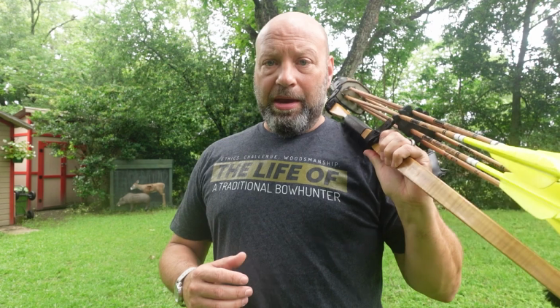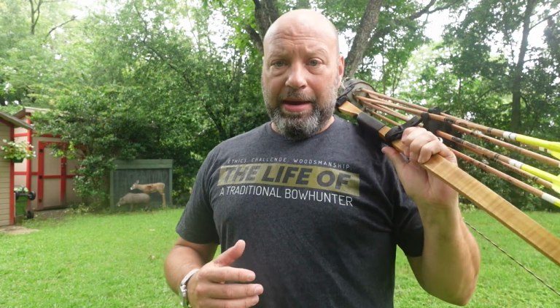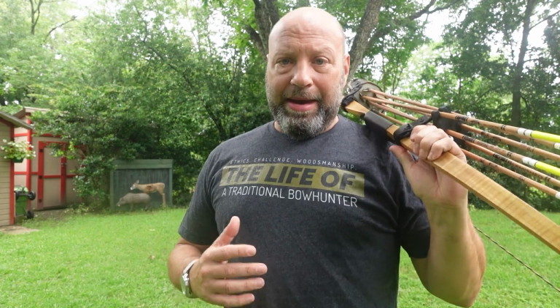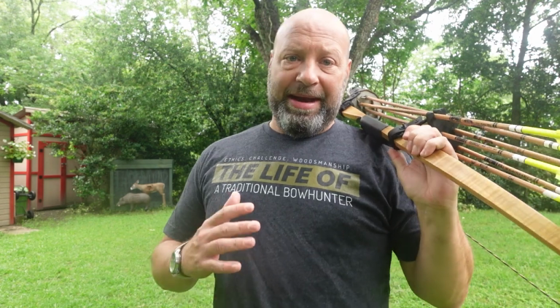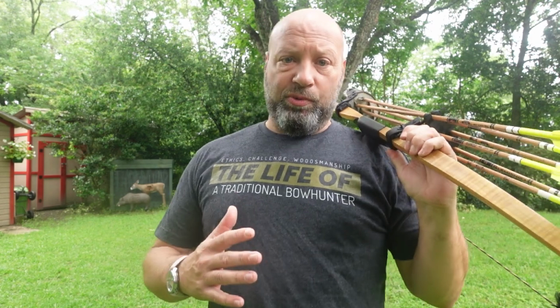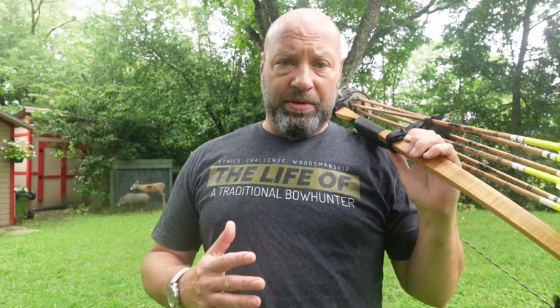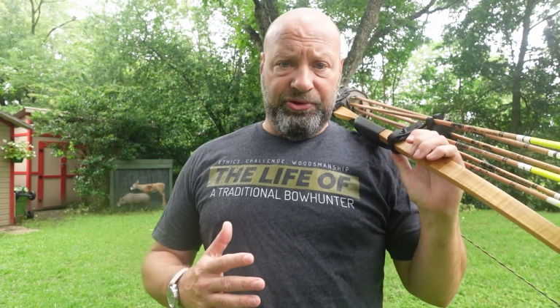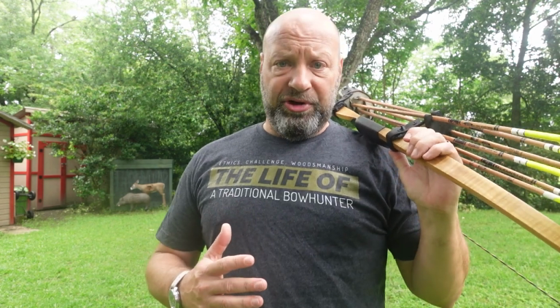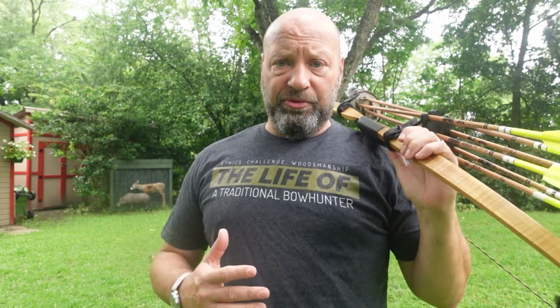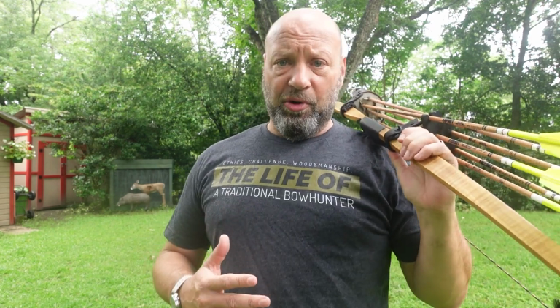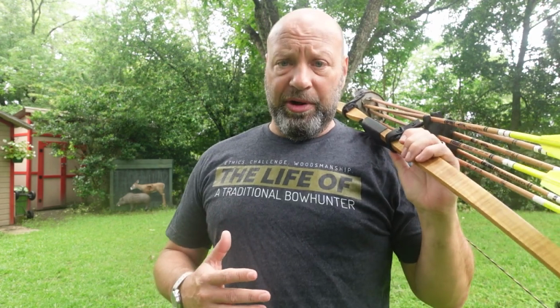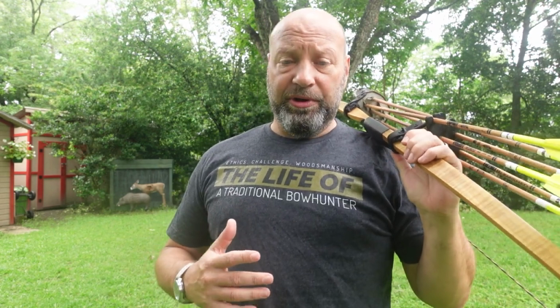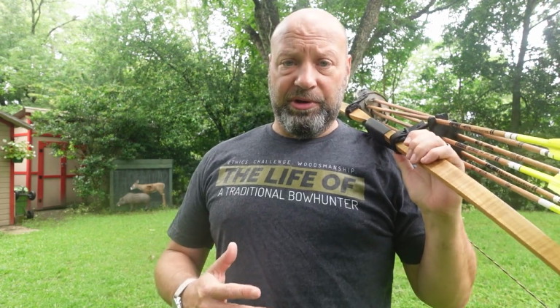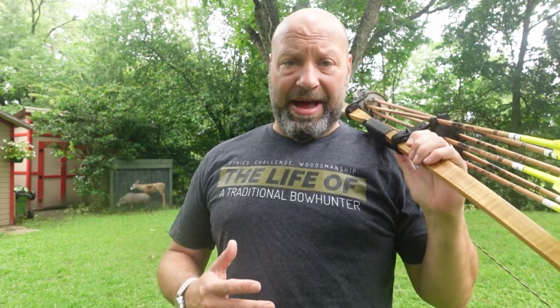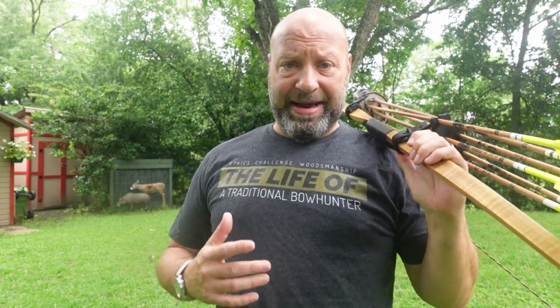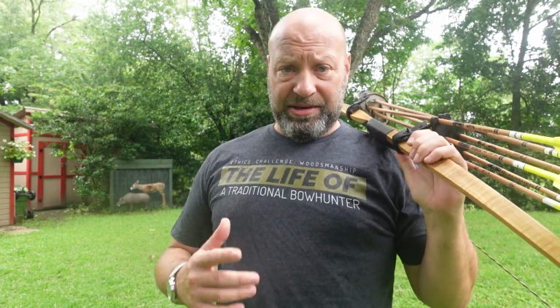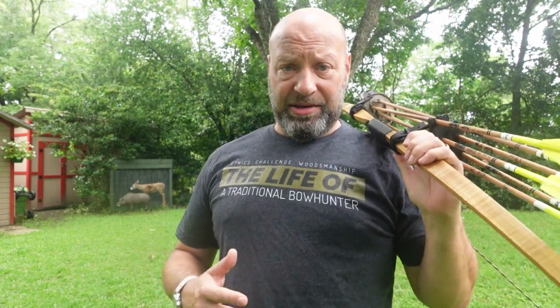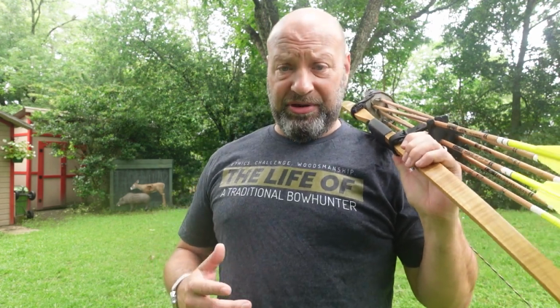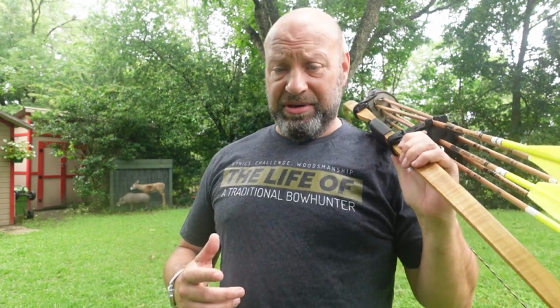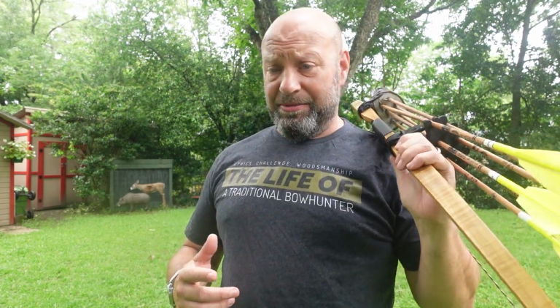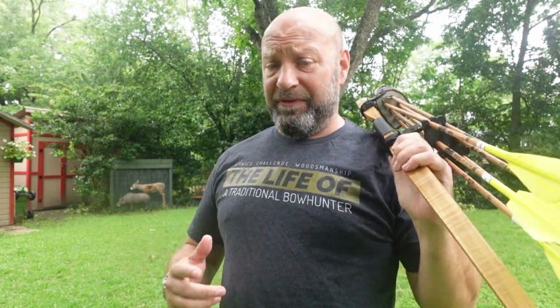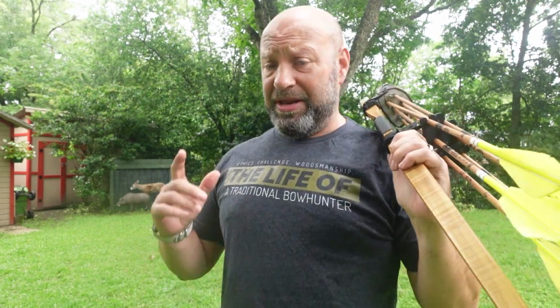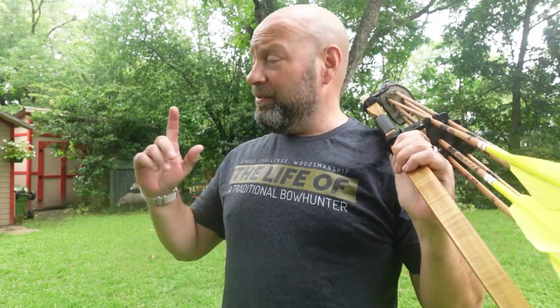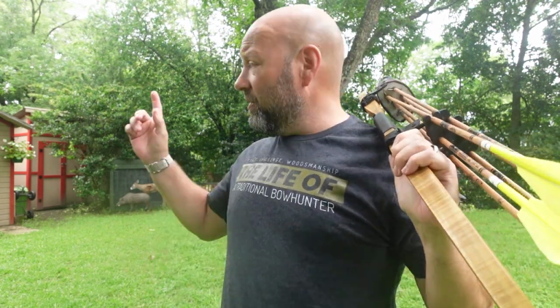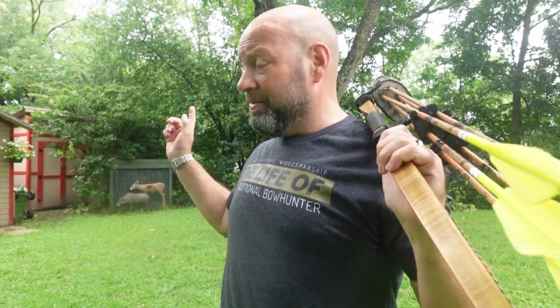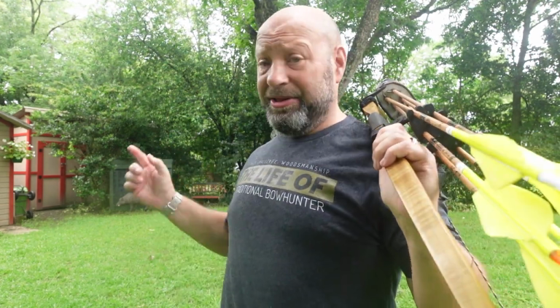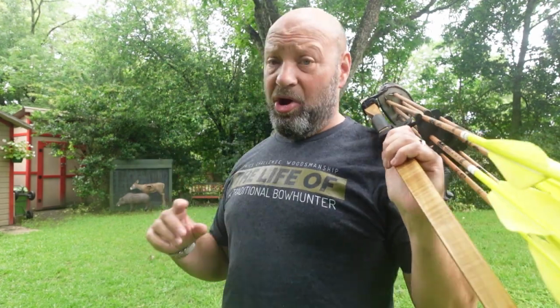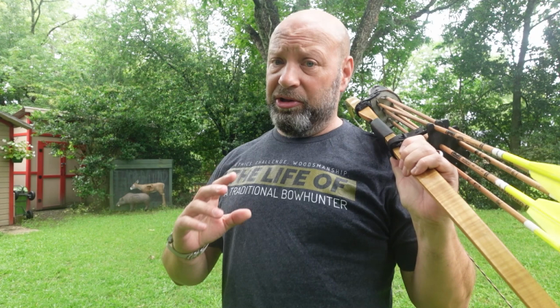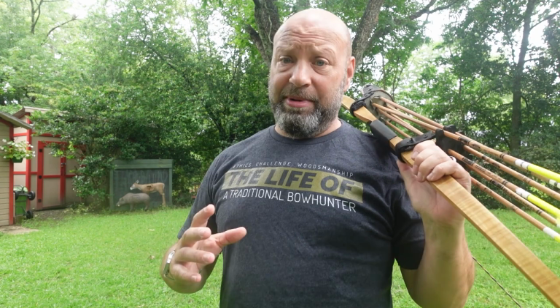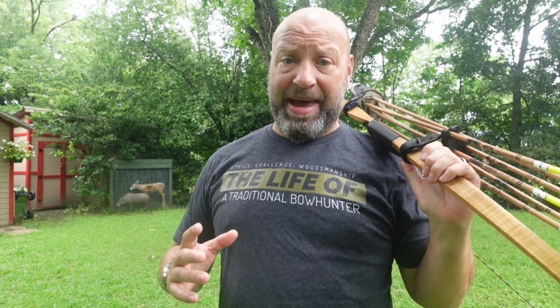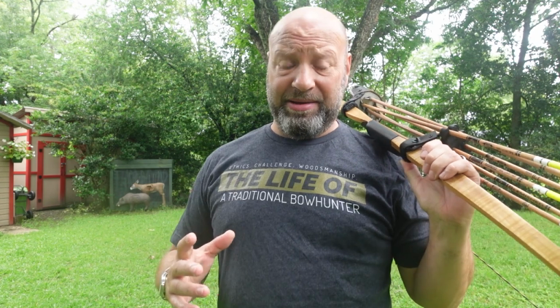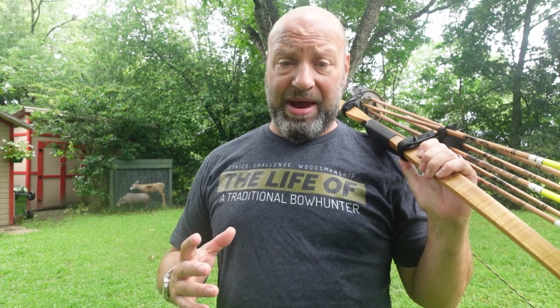Hey guys, welcome to the Traditional Bowhunting Wilderness Podcast. This is Jason Samkovic. Today we're going to talk about the ultimate backstop.